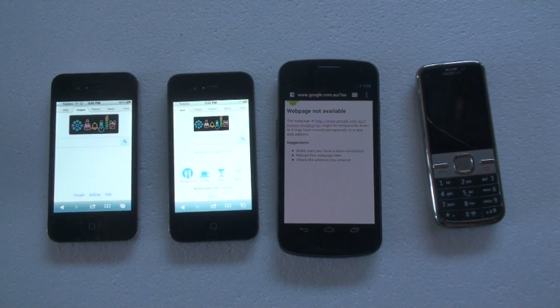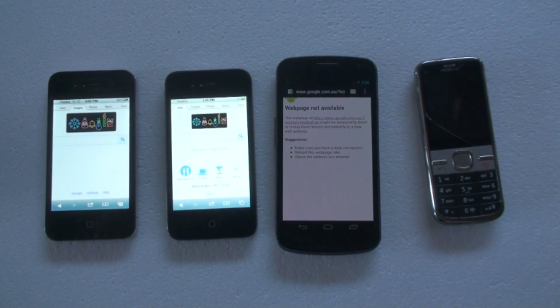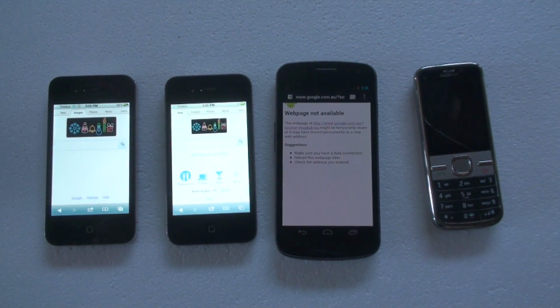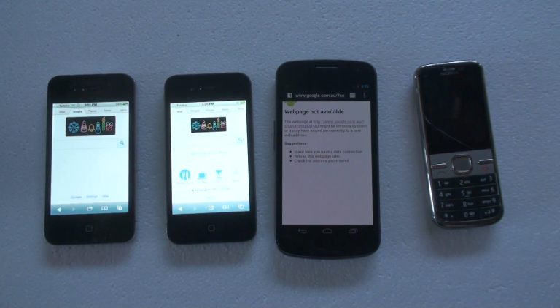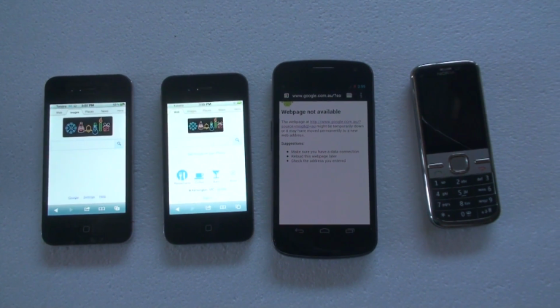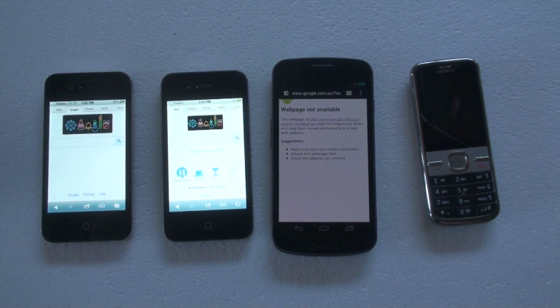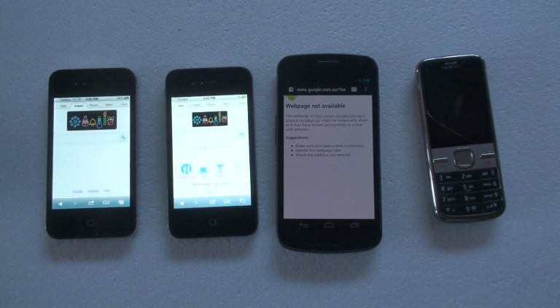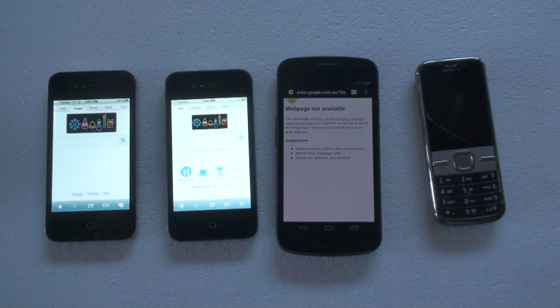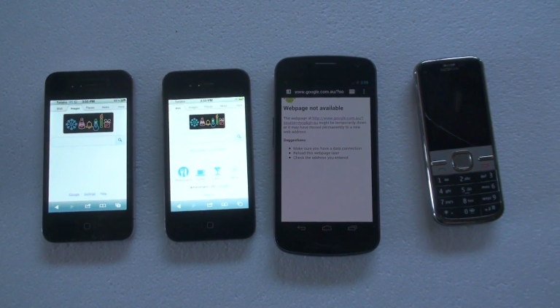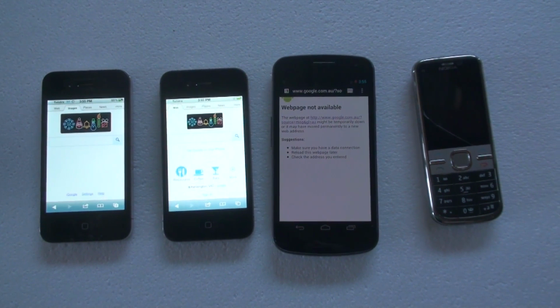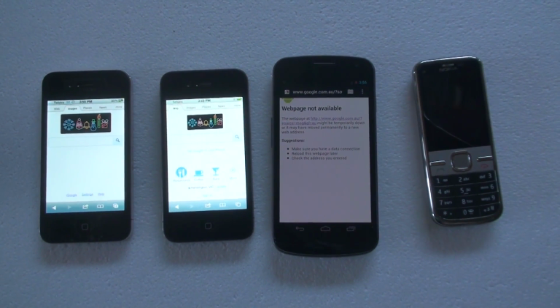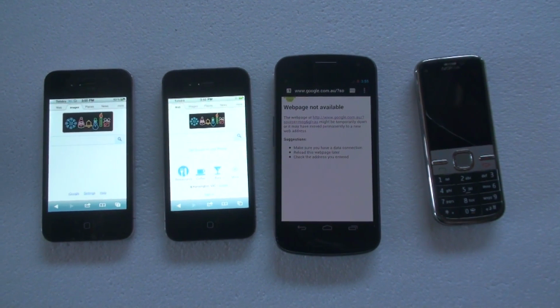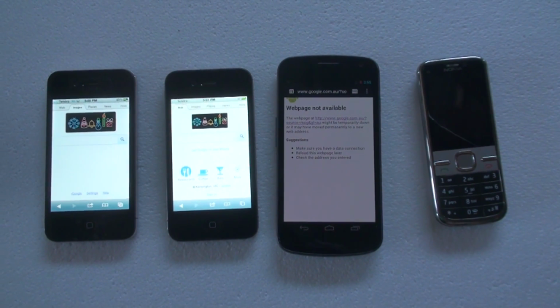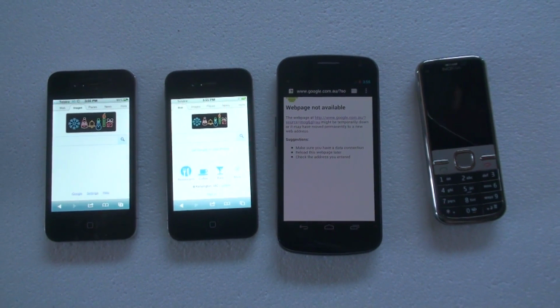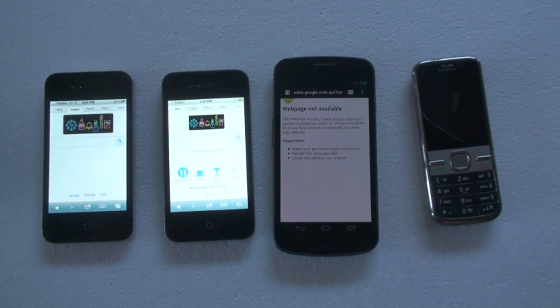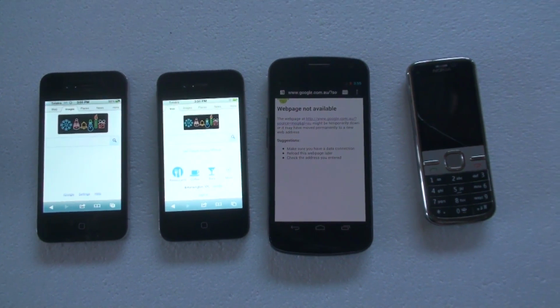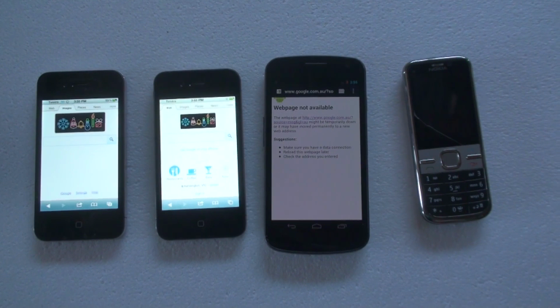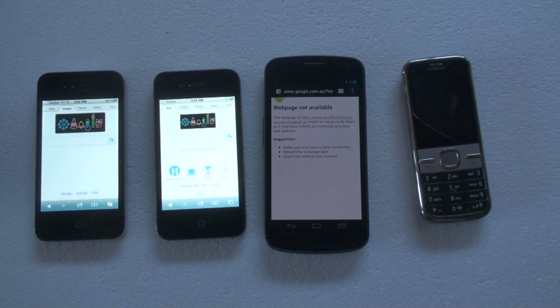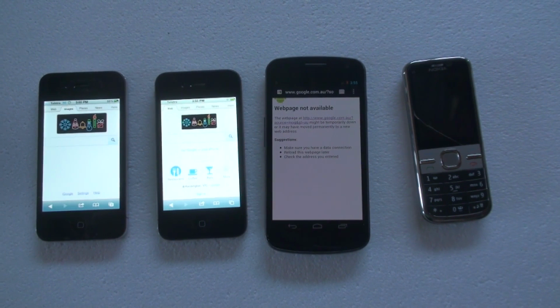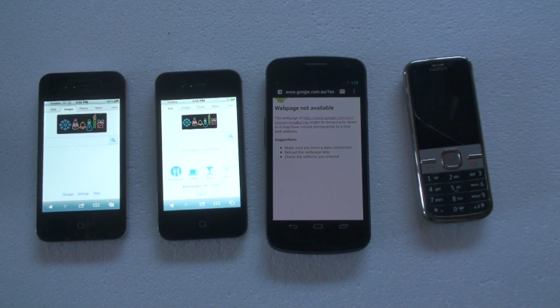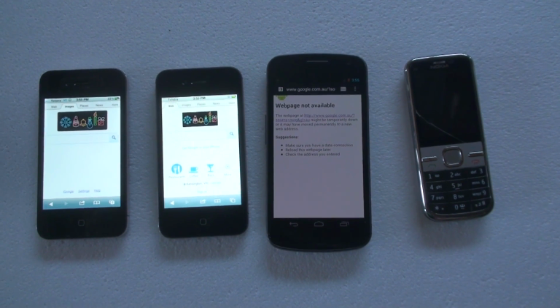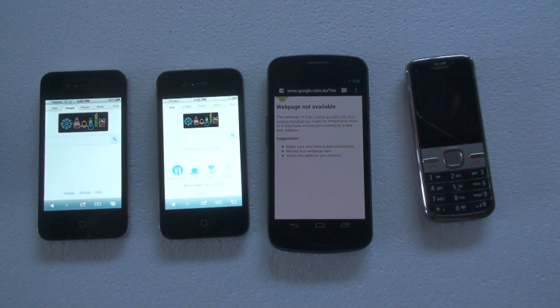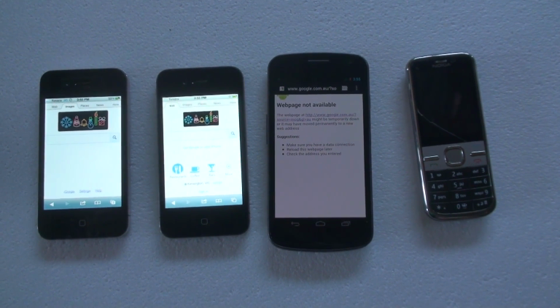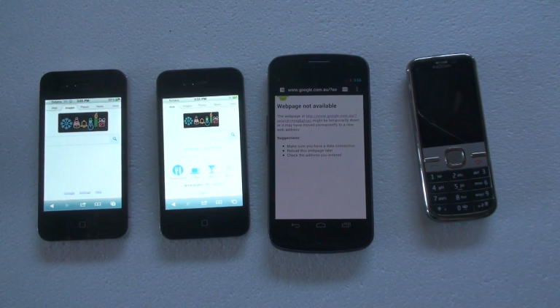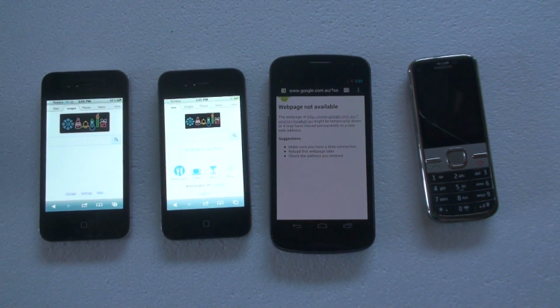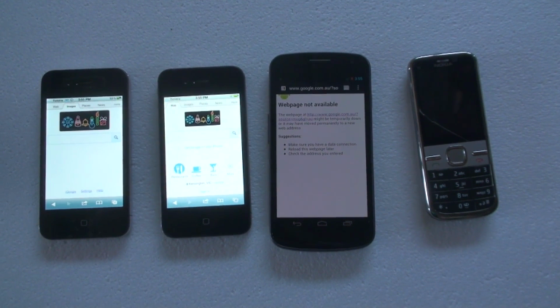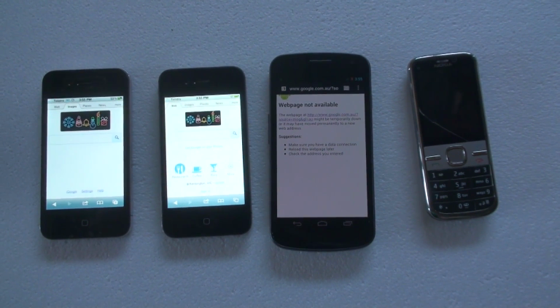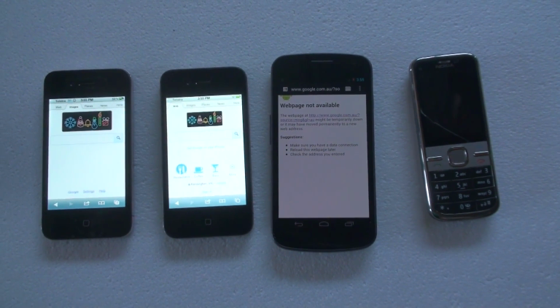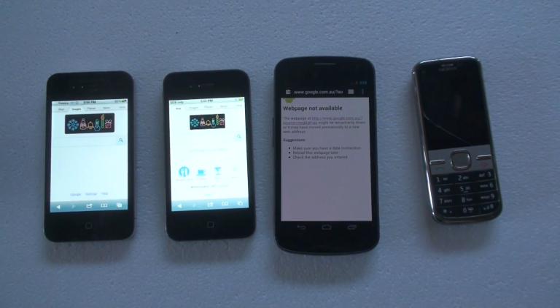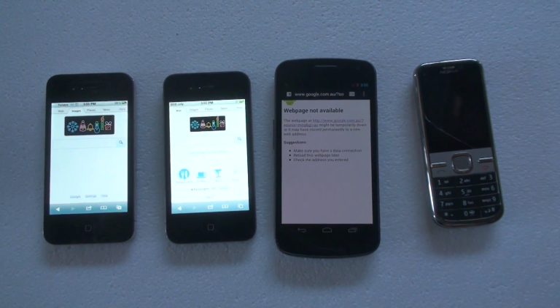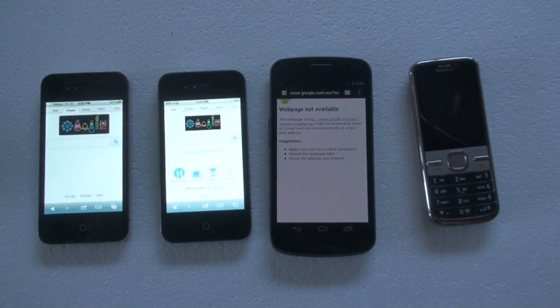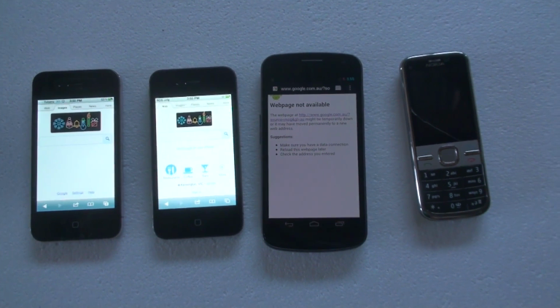Ultimately, the iPhone 4 and 4S seem to have a little bit better reception than the Galaxy Nexus.